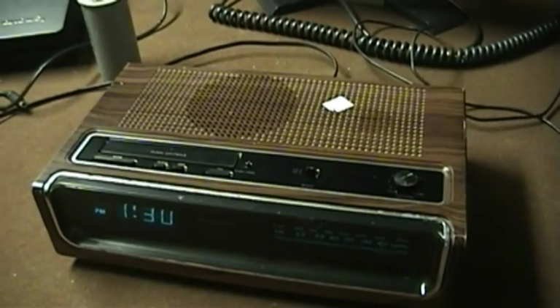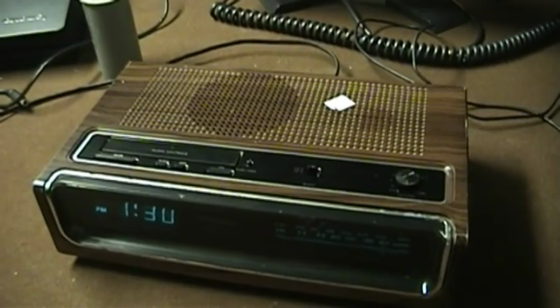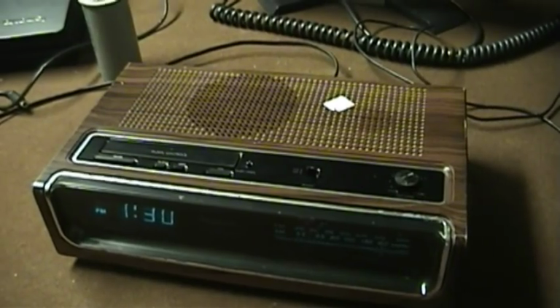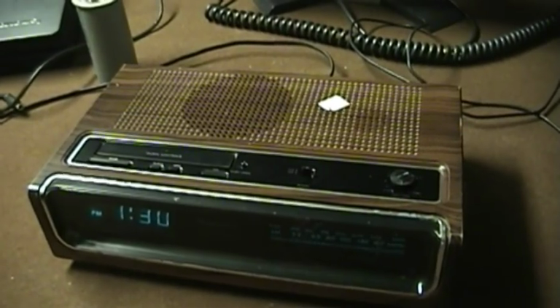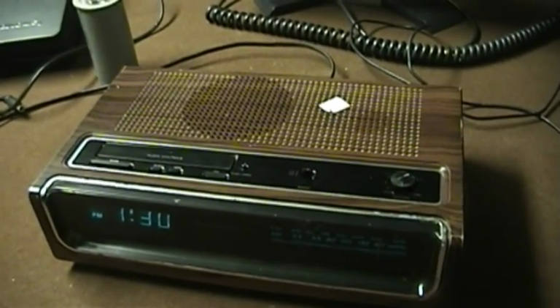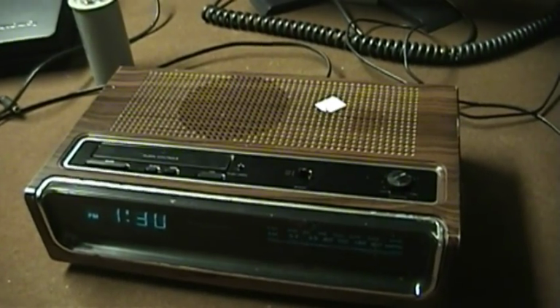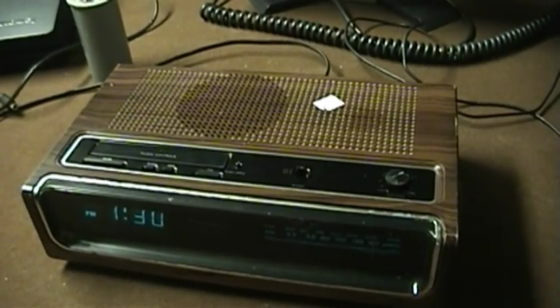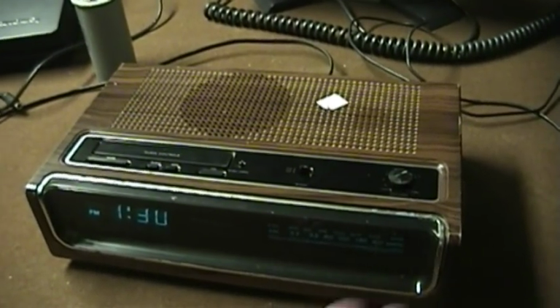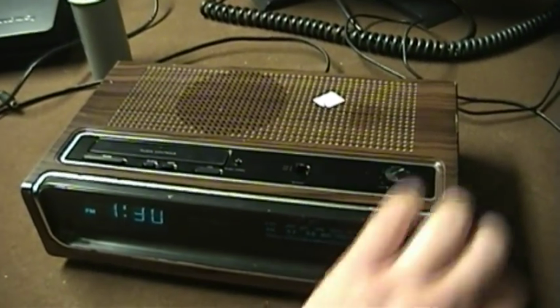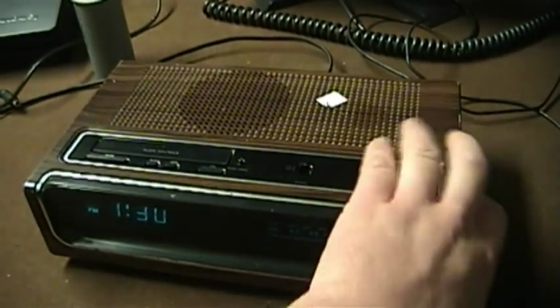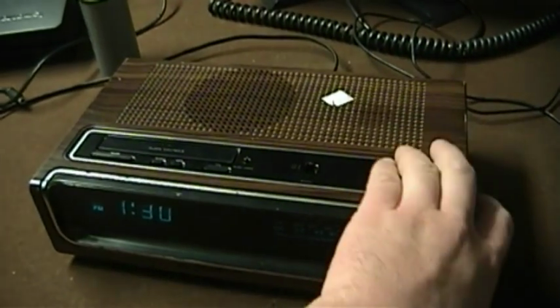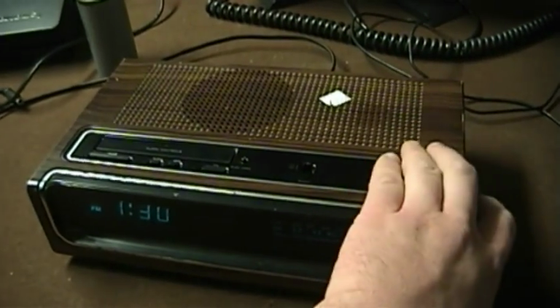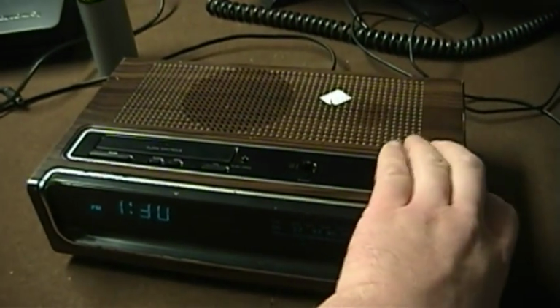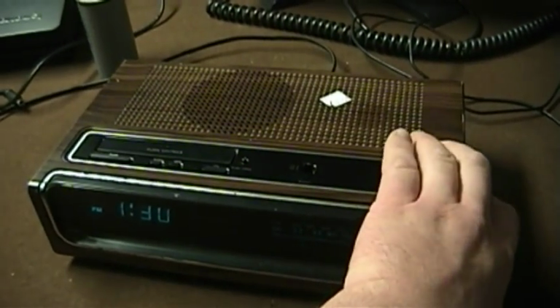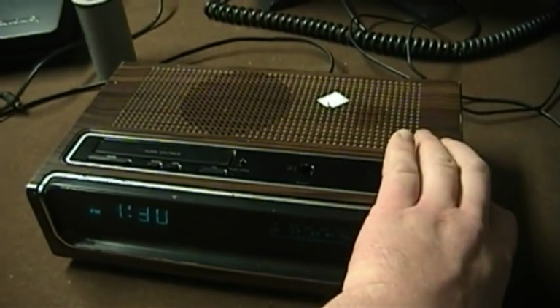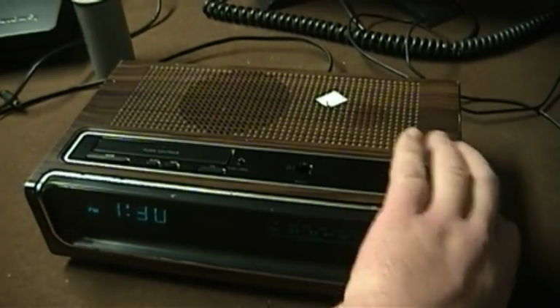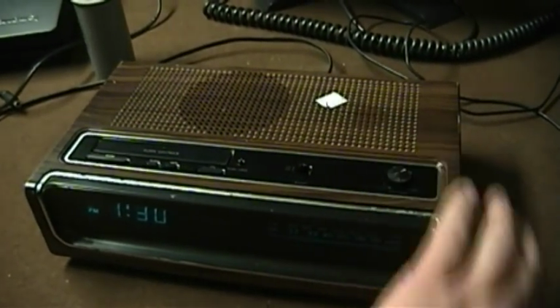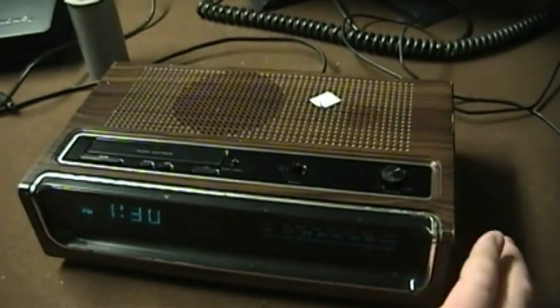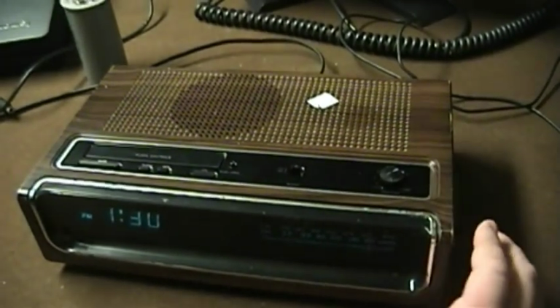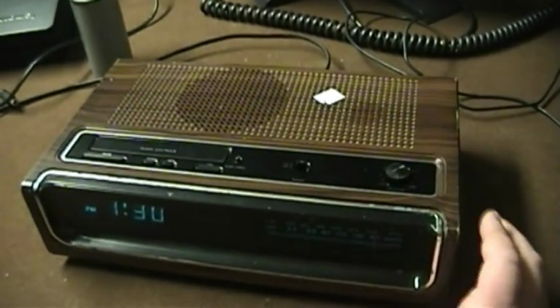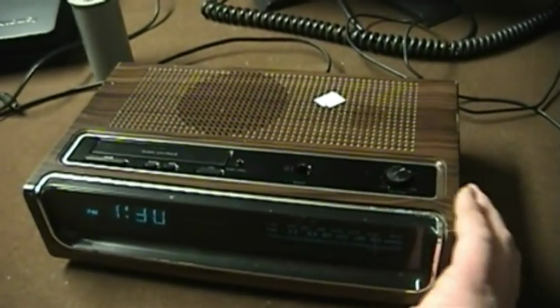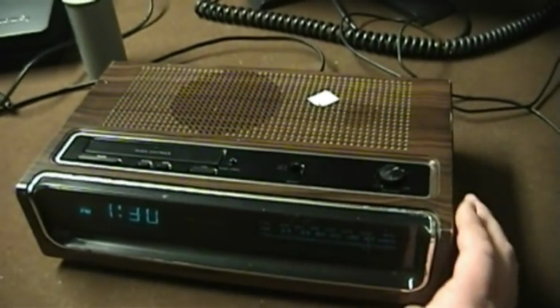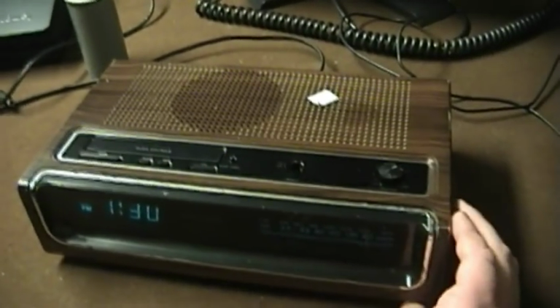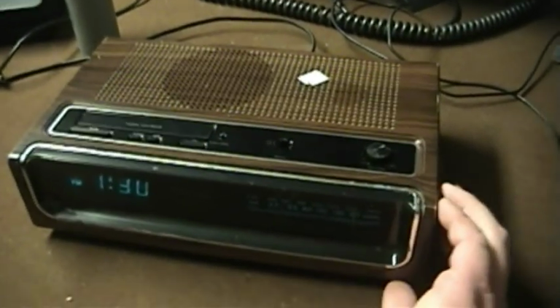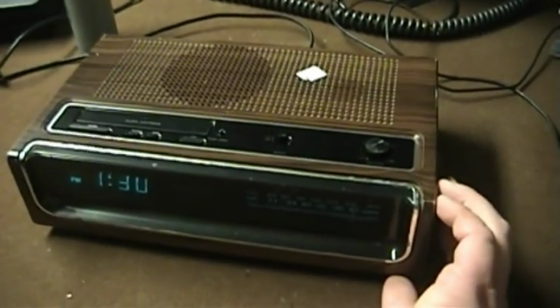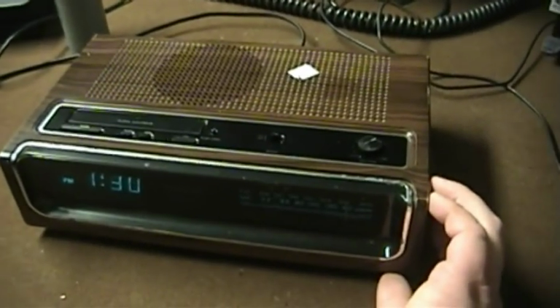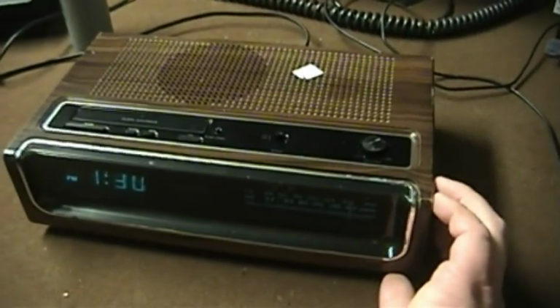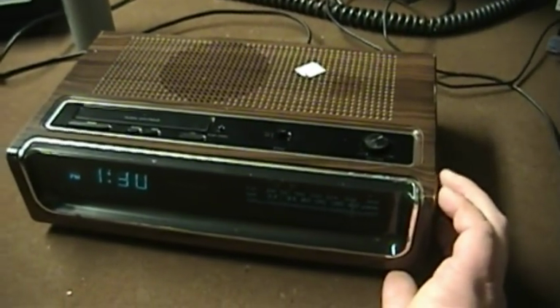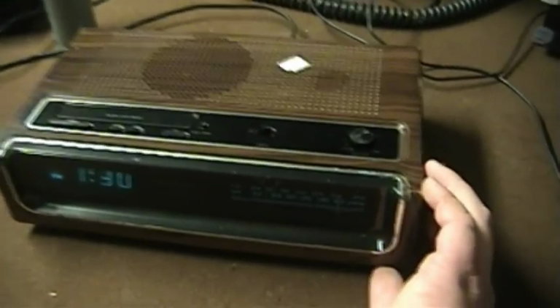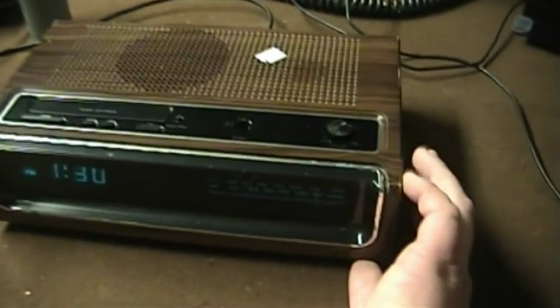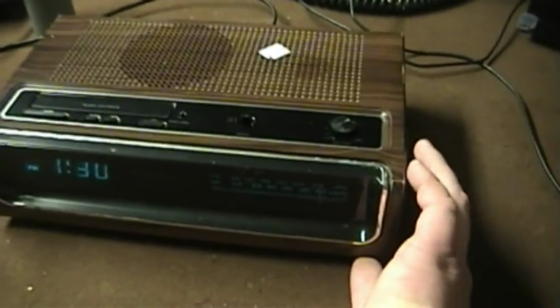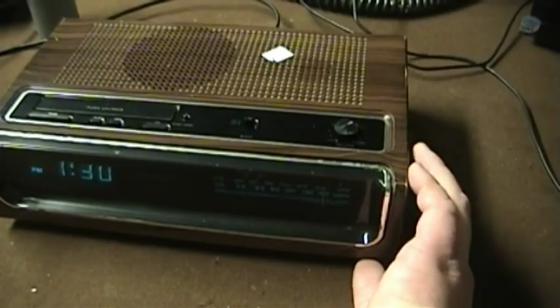It really does have surprisingly wide band audio when tuning AM stations.